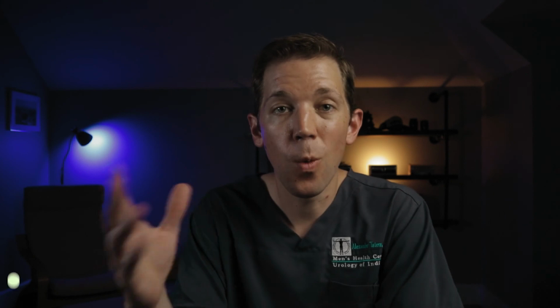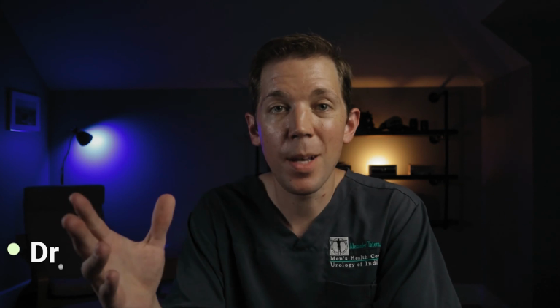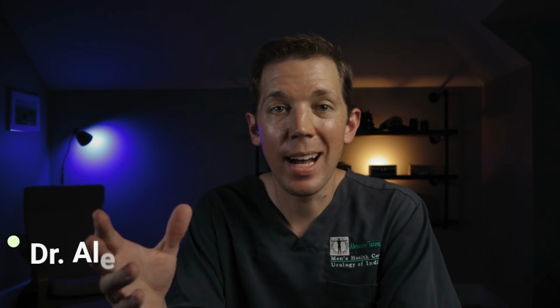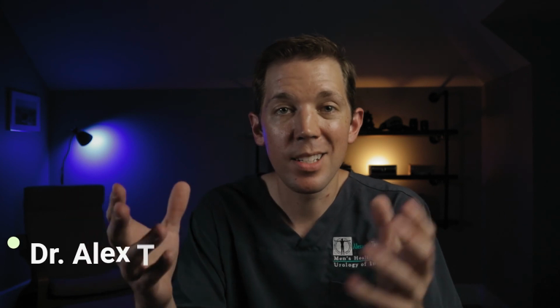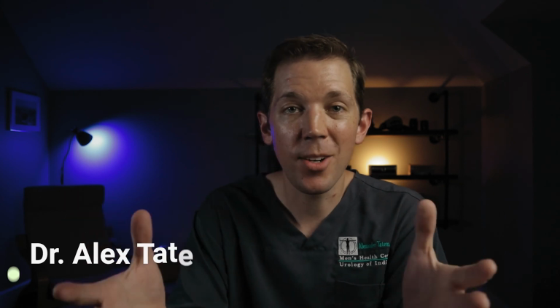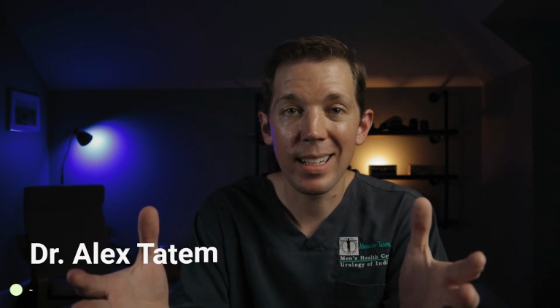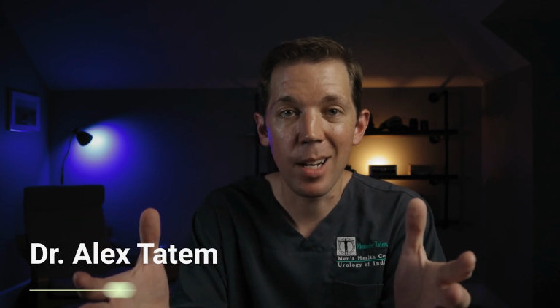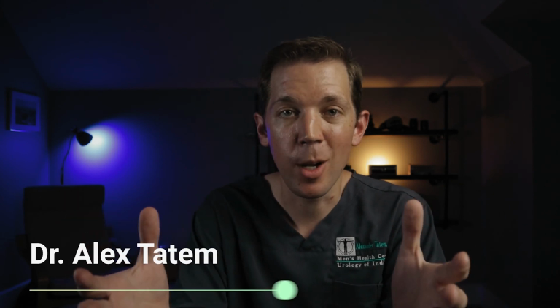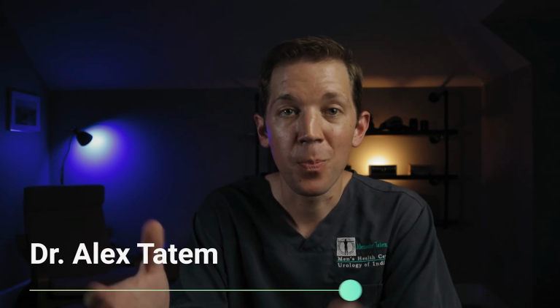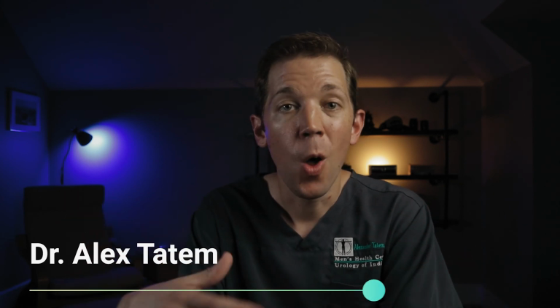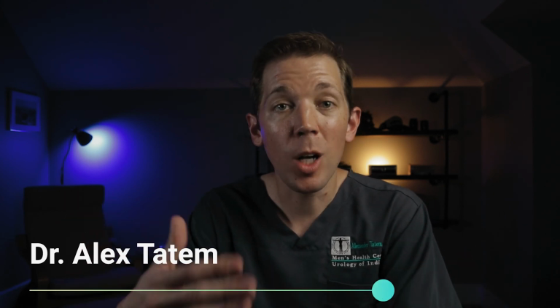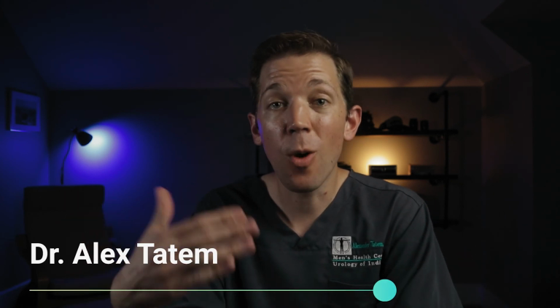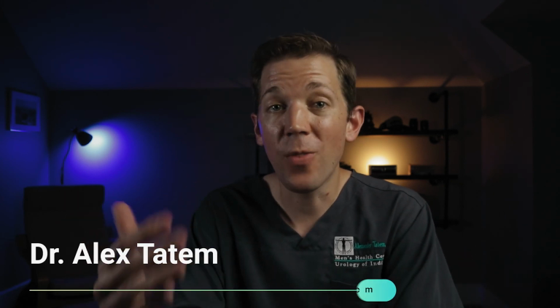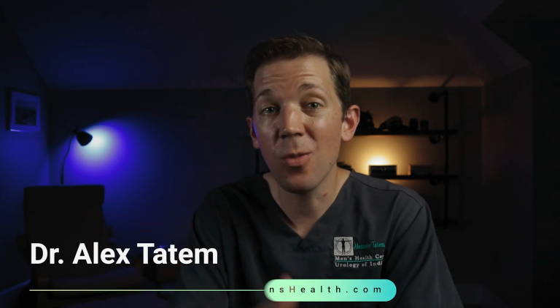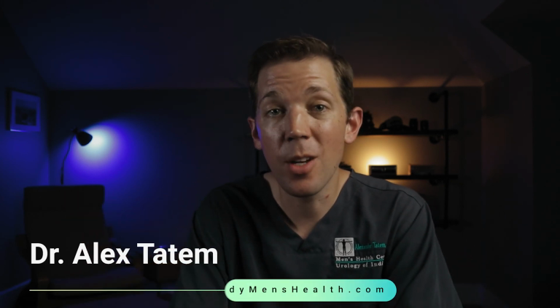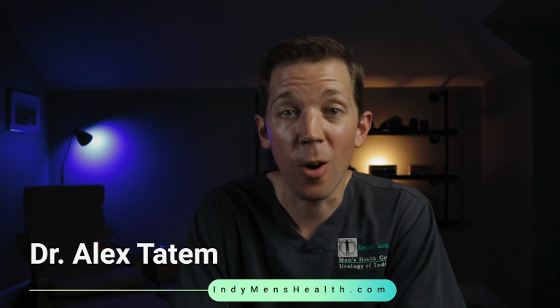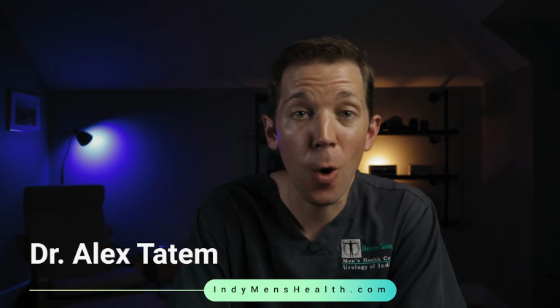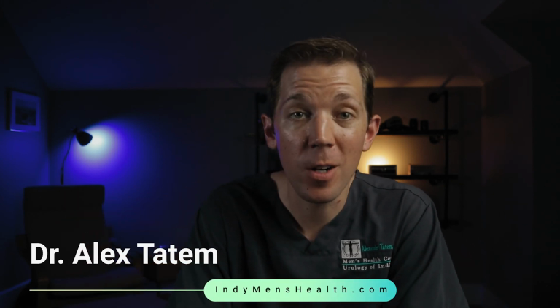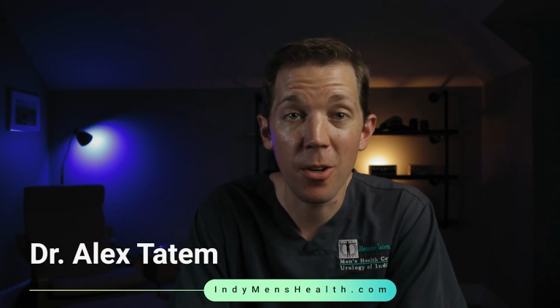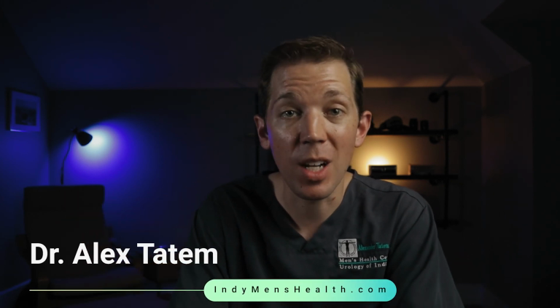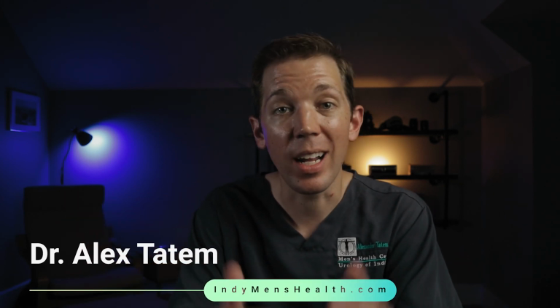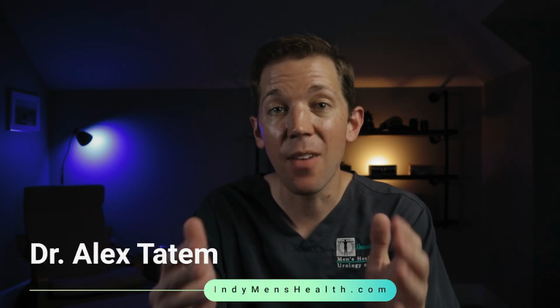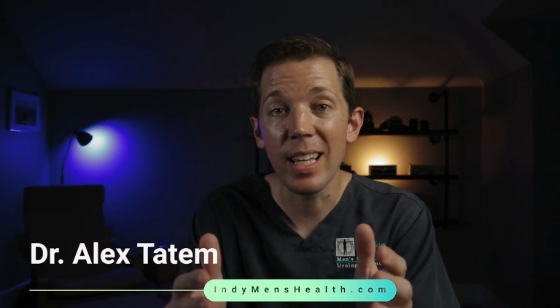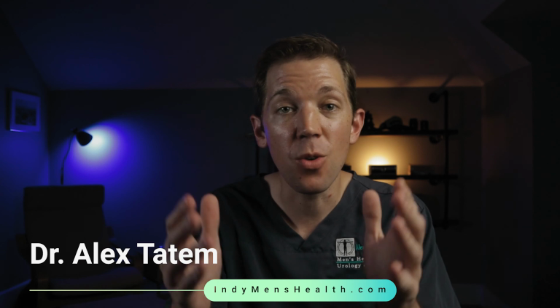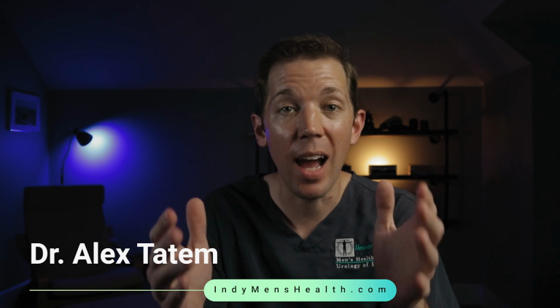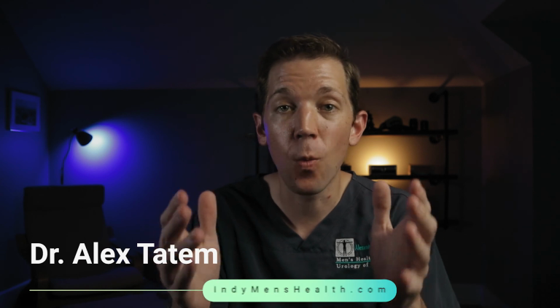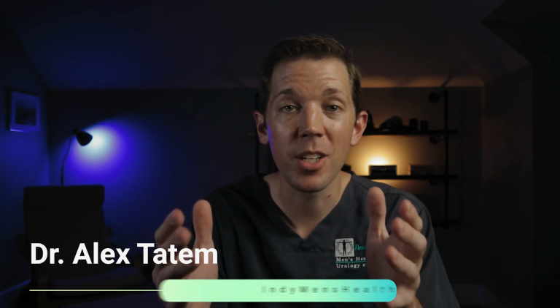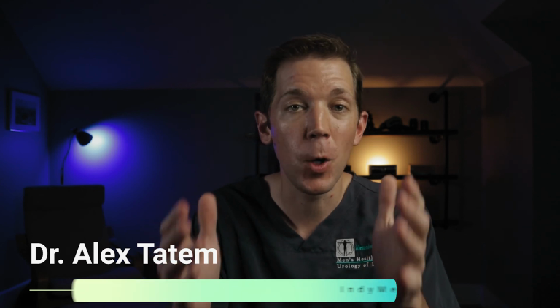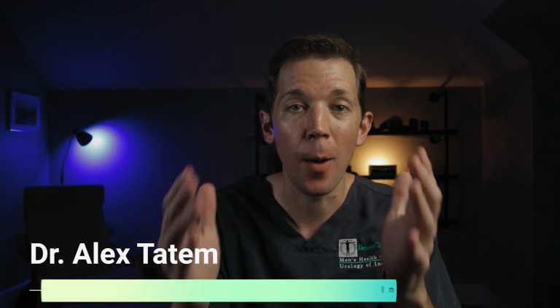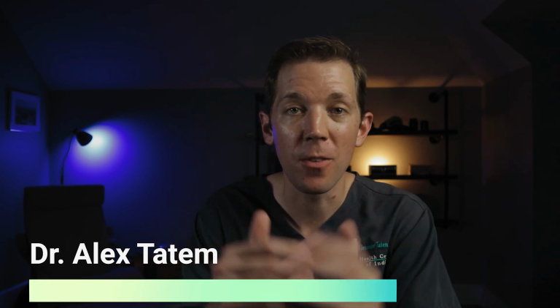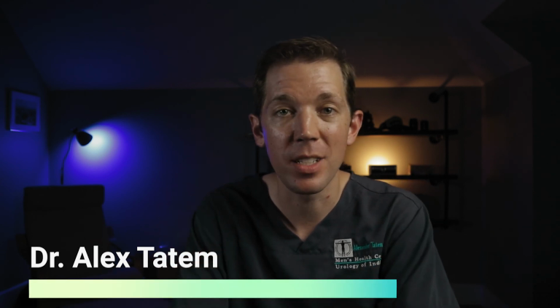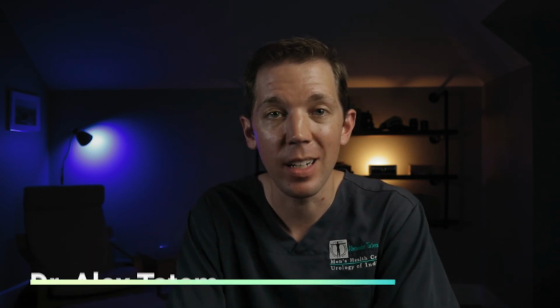What's up guys, Dr. Alex Tatum here. Welcome to our final video in our four-part series covering everything you could ever want to know about male fertility.